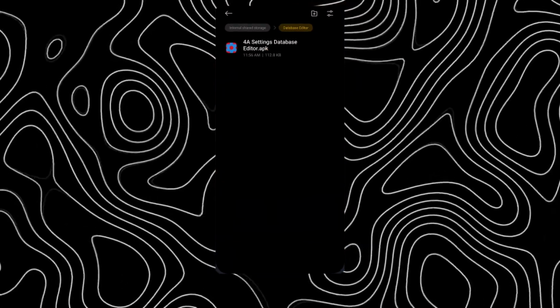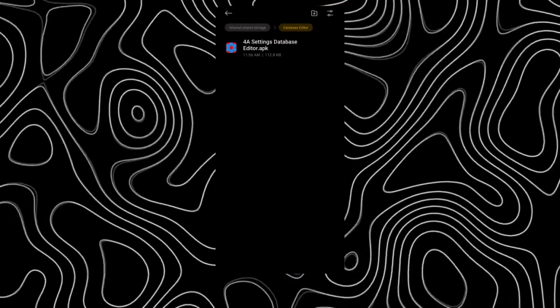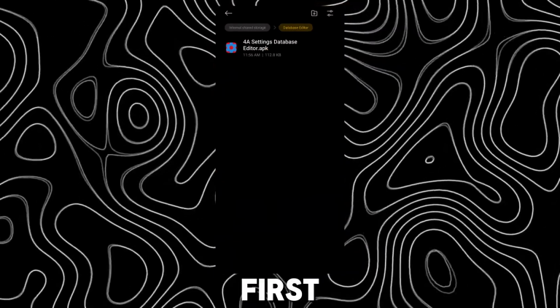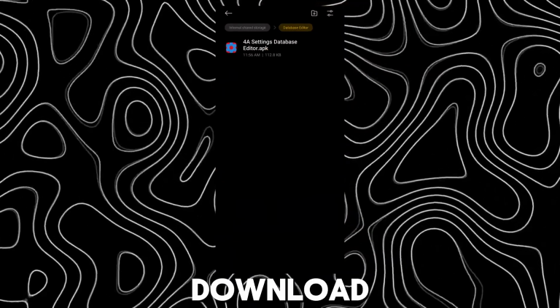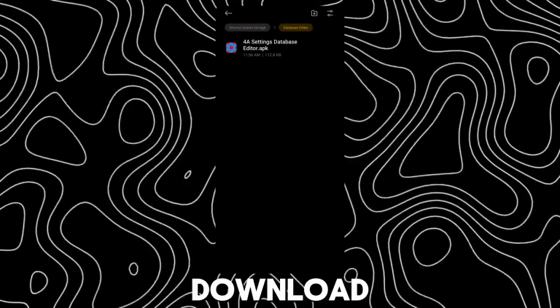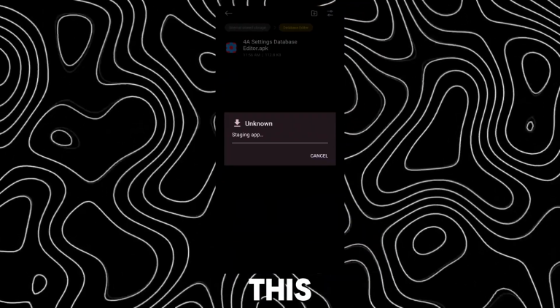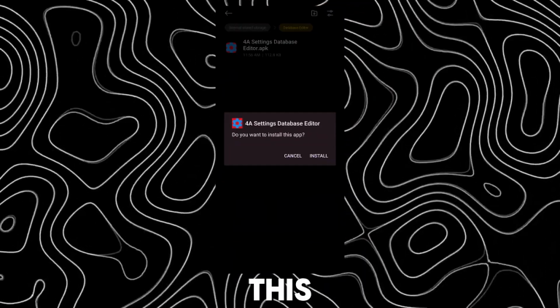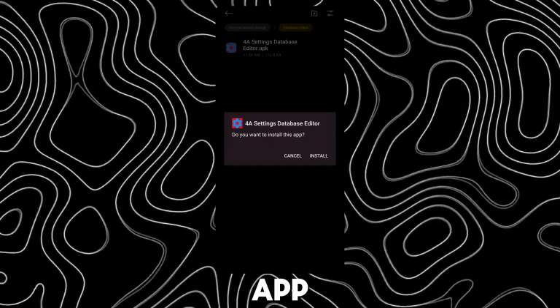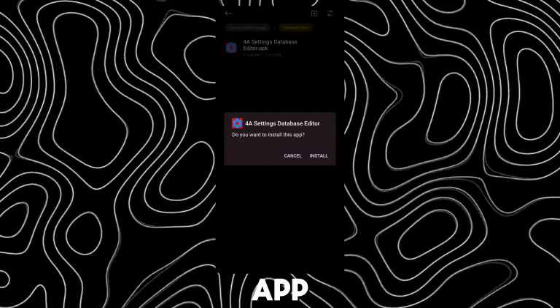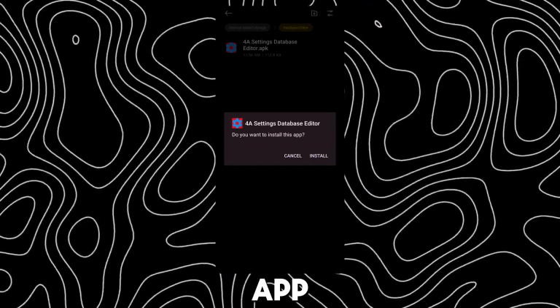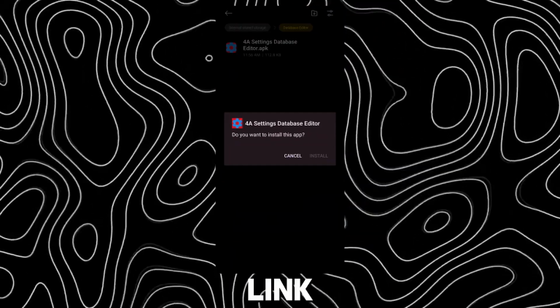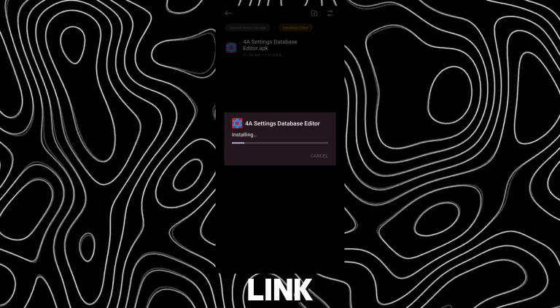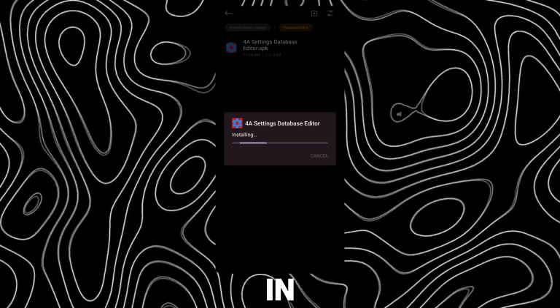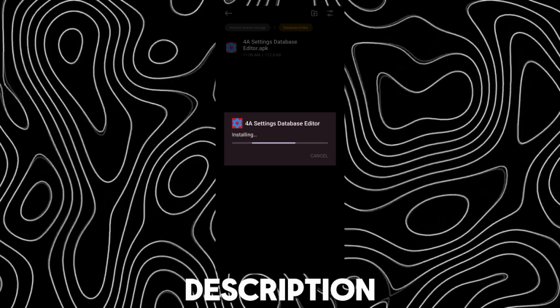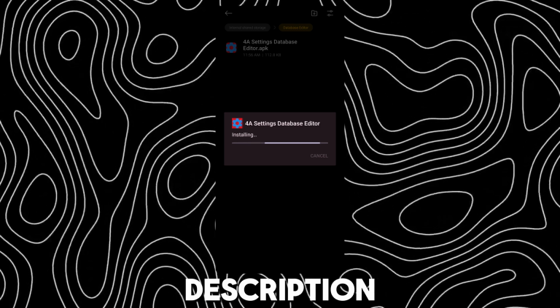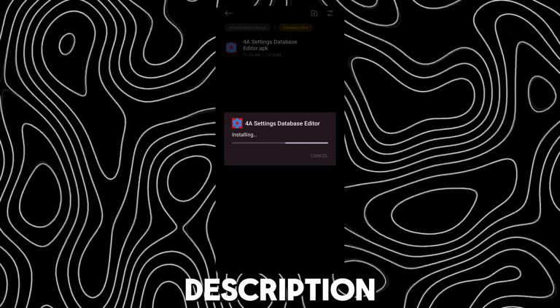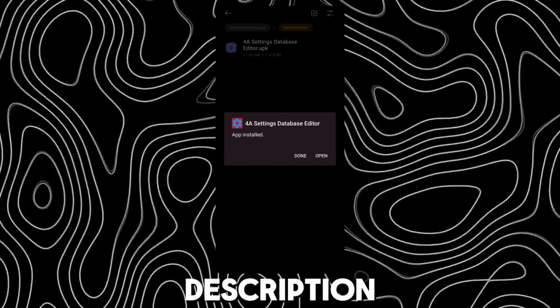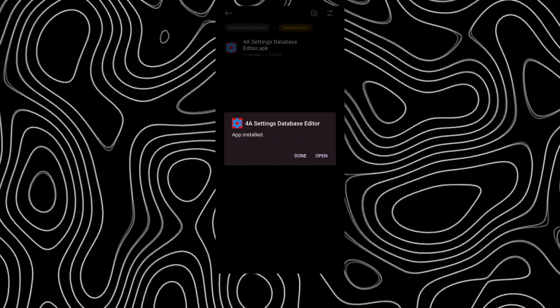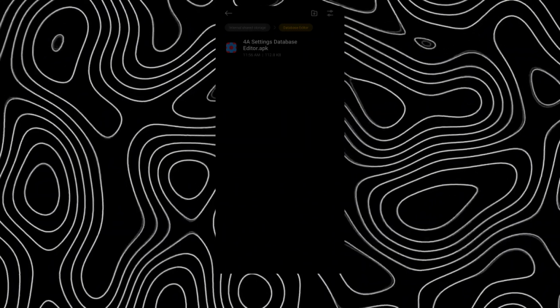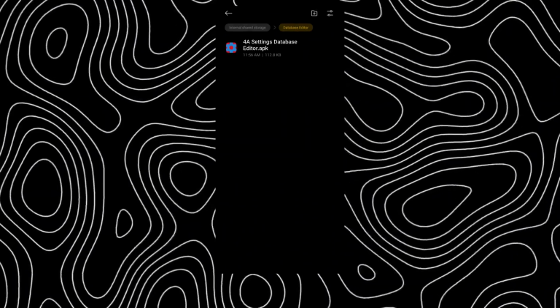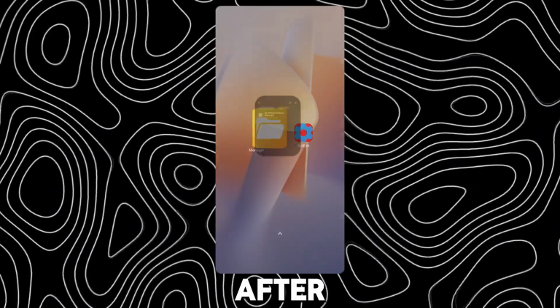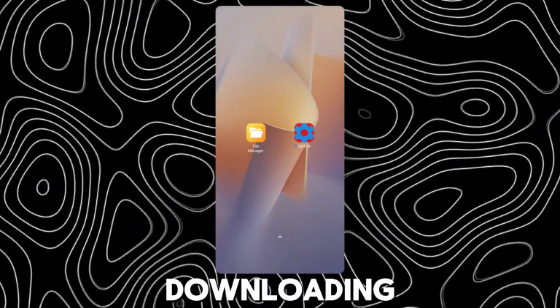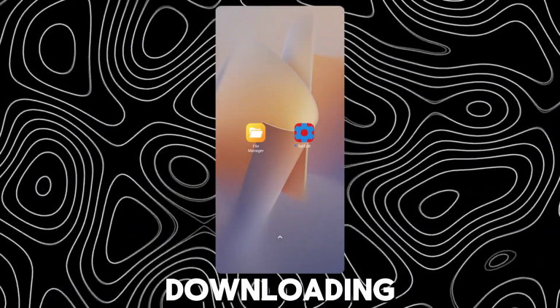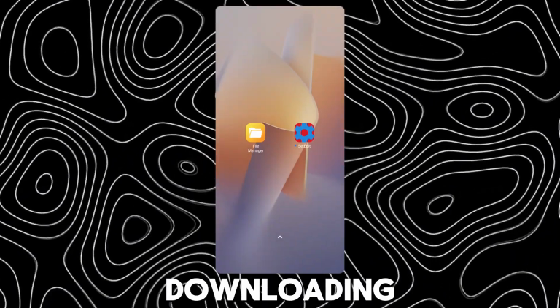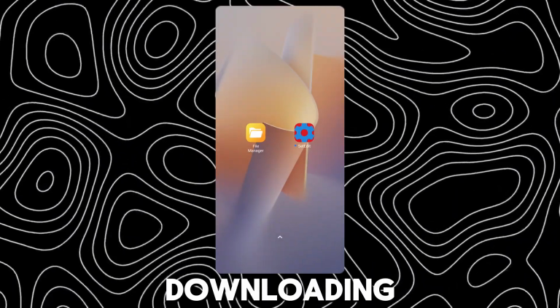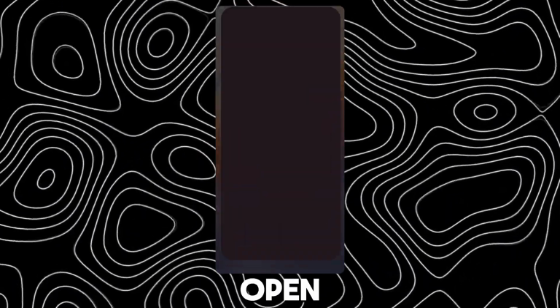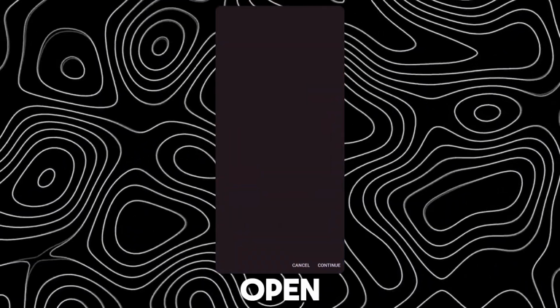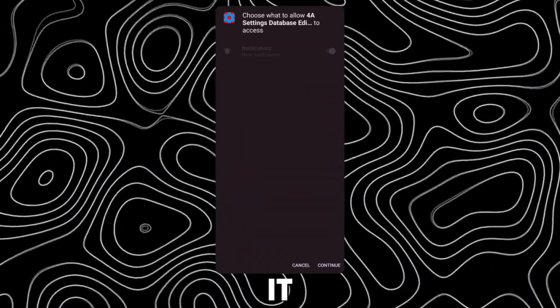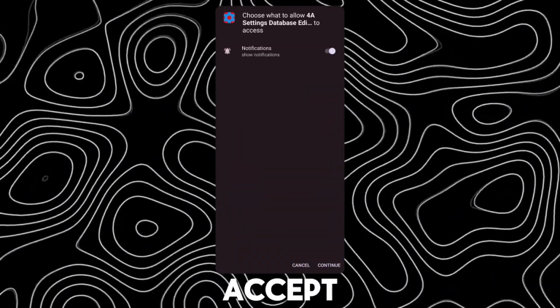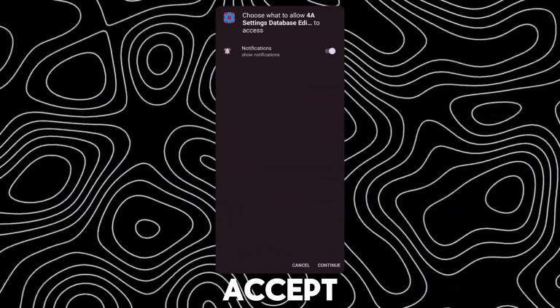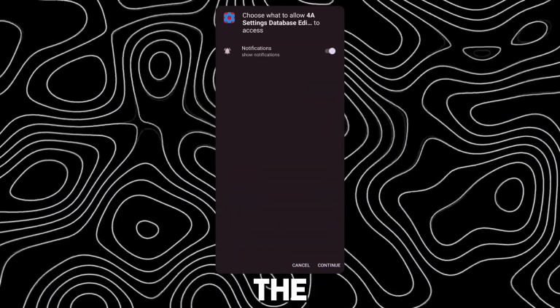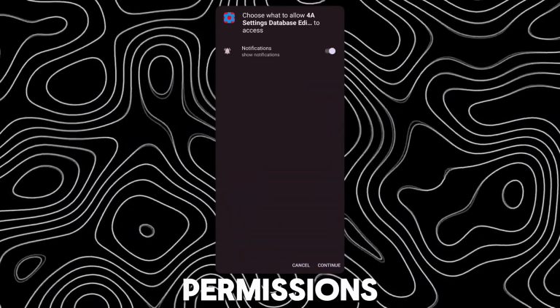First, download this app — link in description. After downloading, open it and accept the permissions.